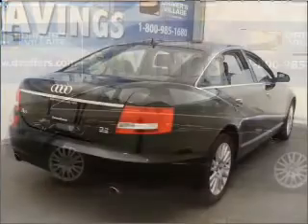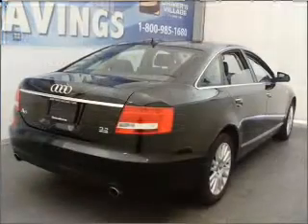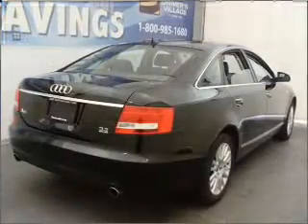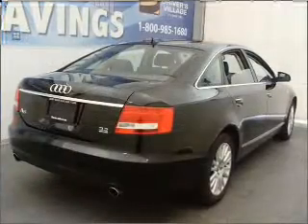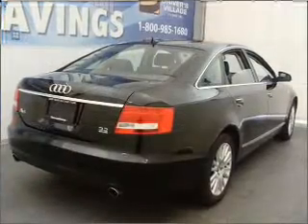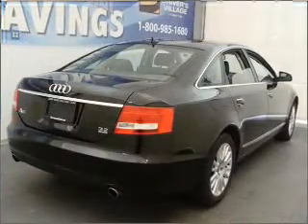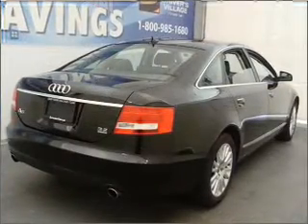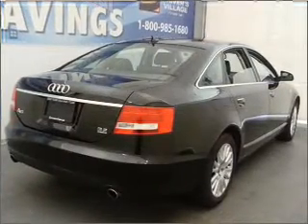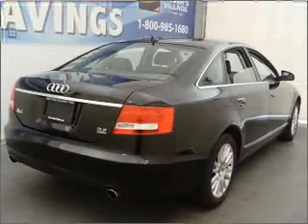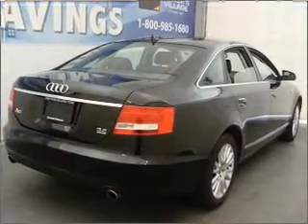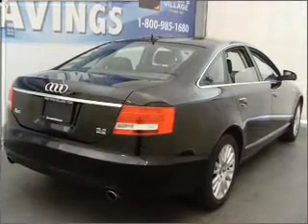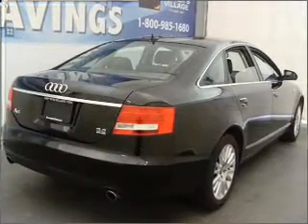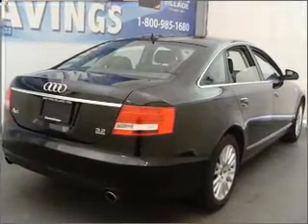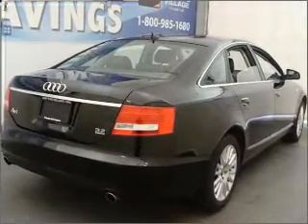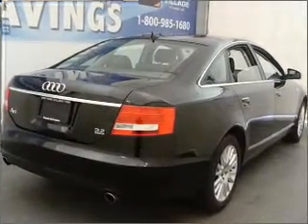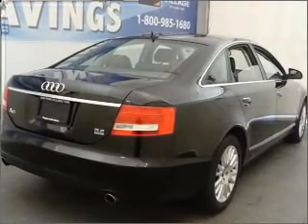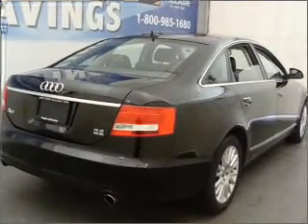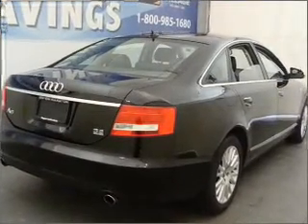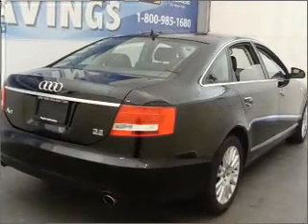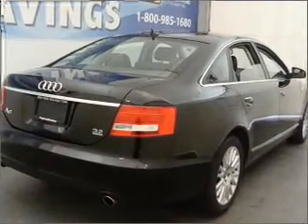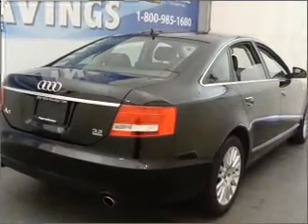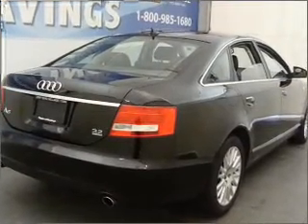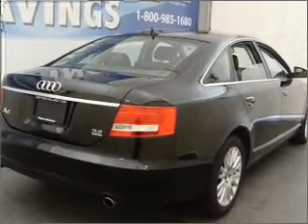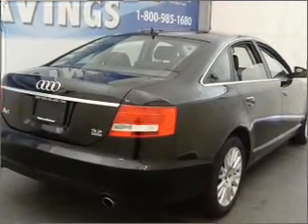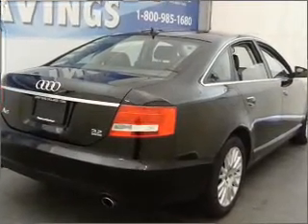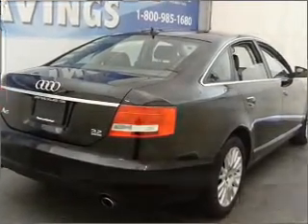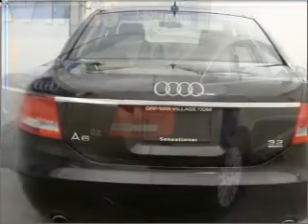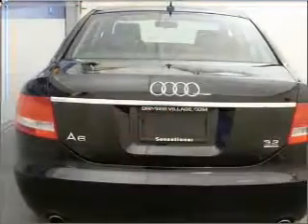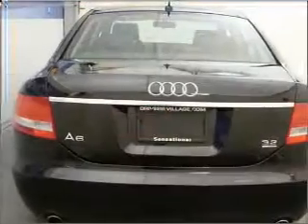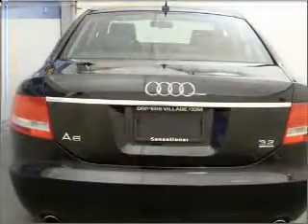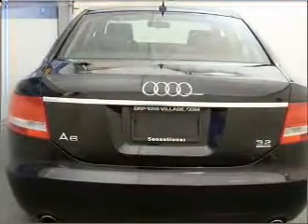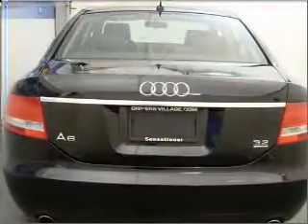Inside, you'll find keyless entry, an AM/FM stereo, CD player, and more.